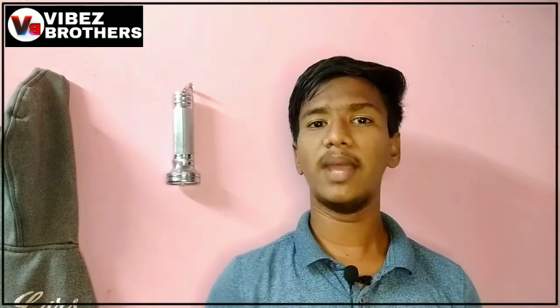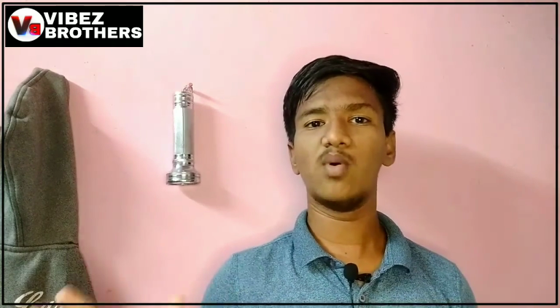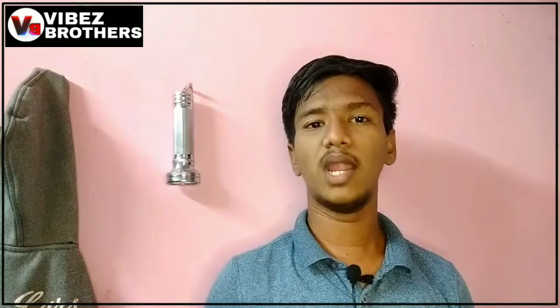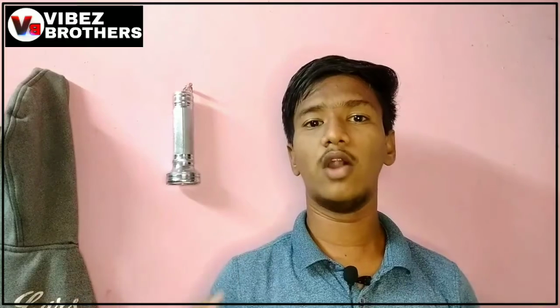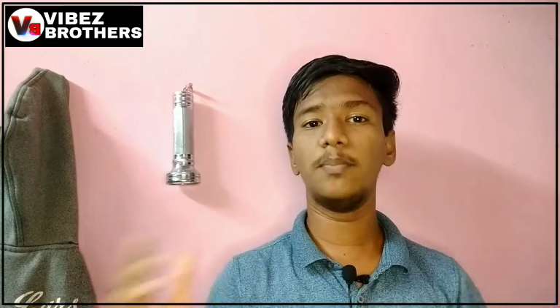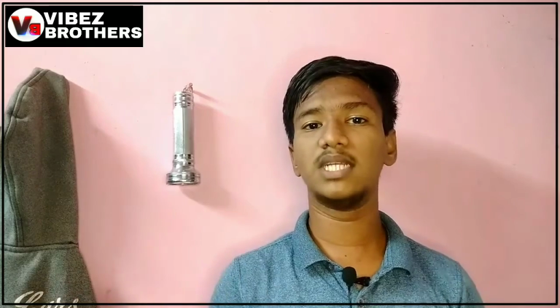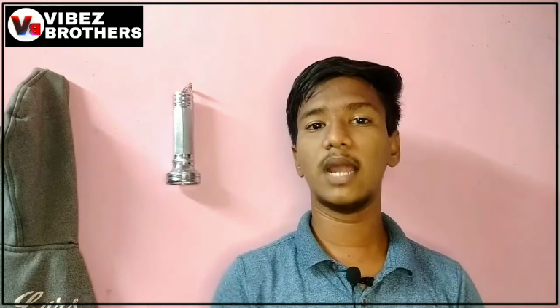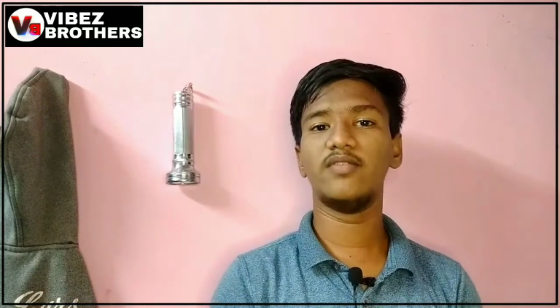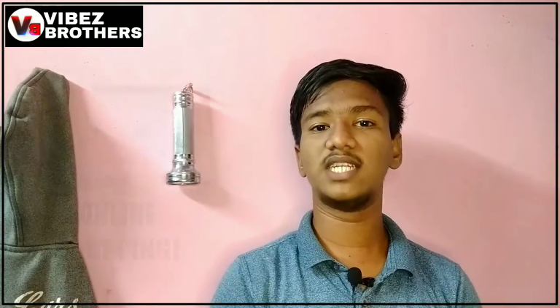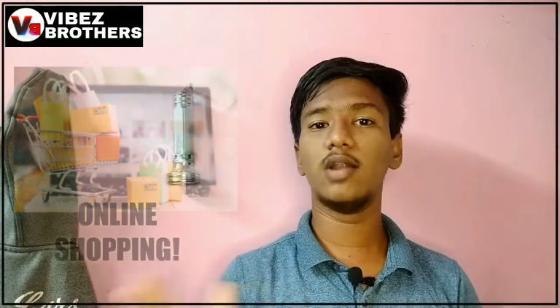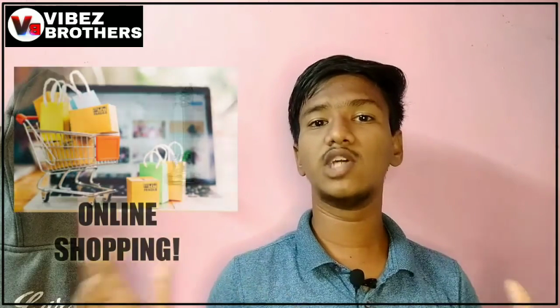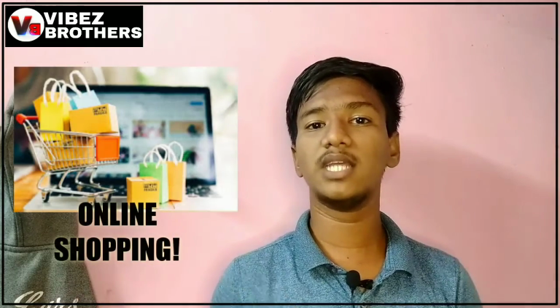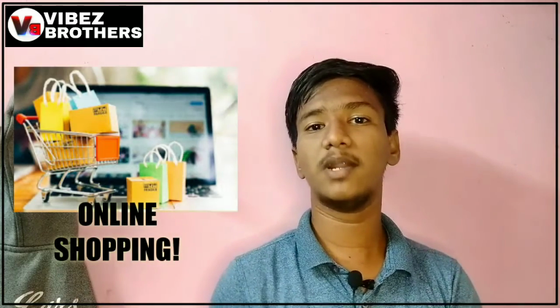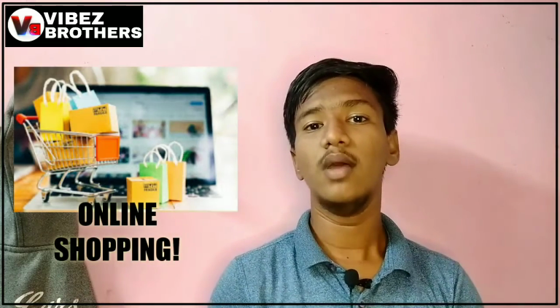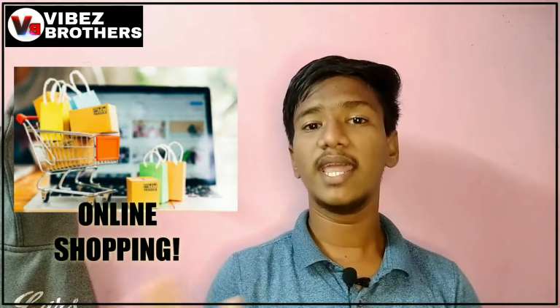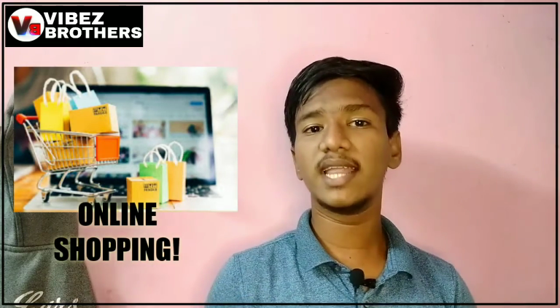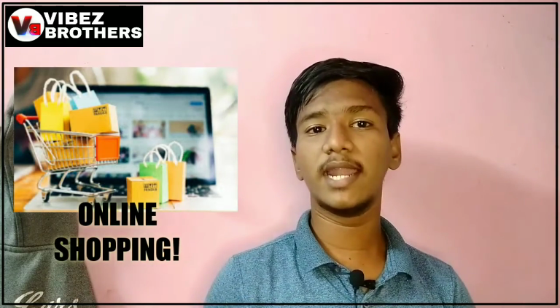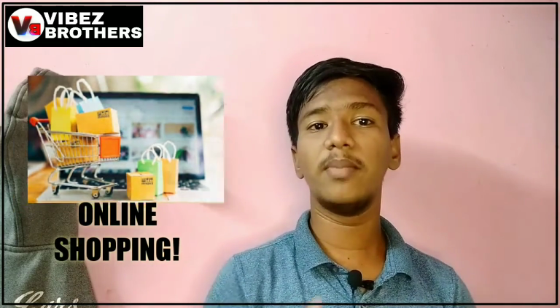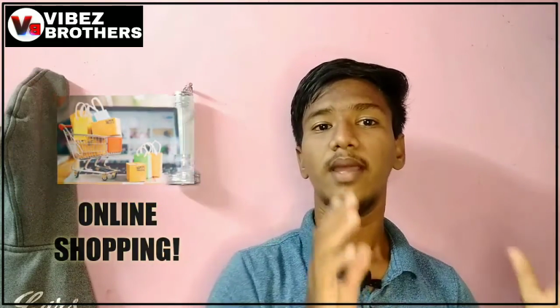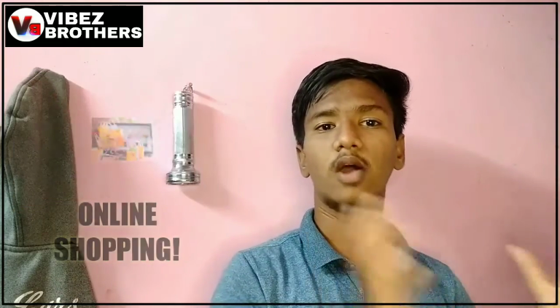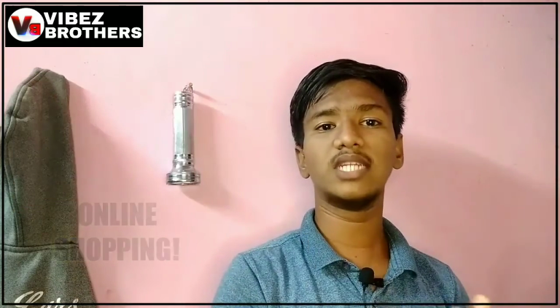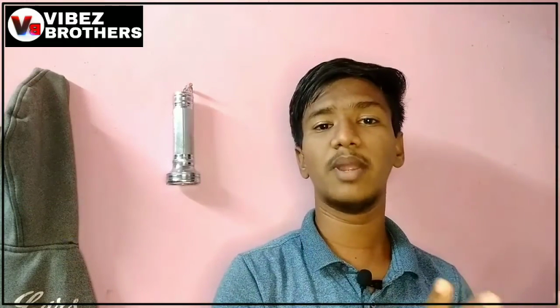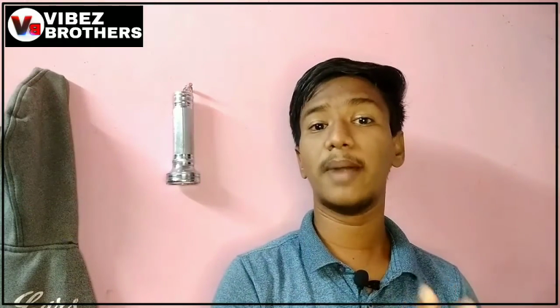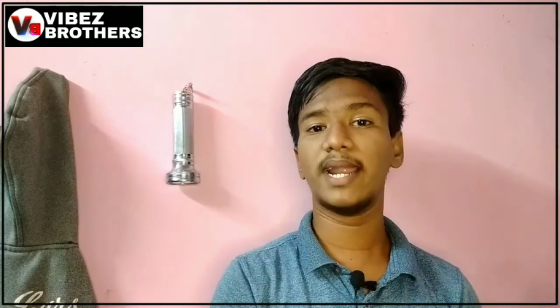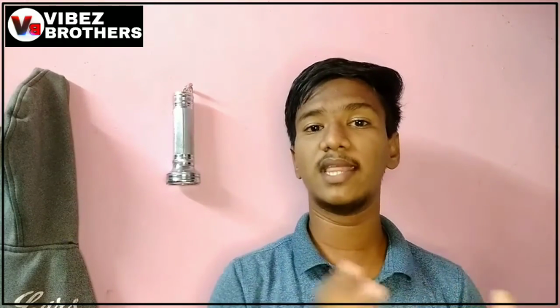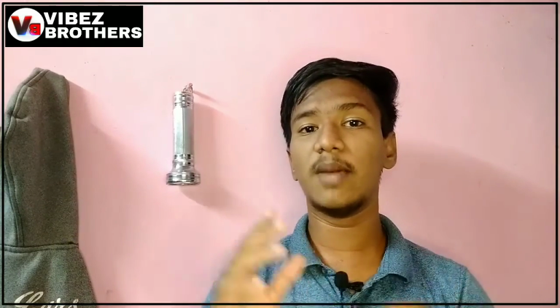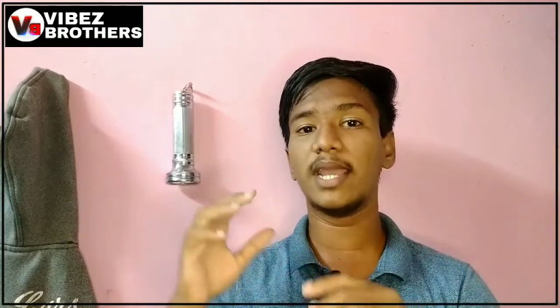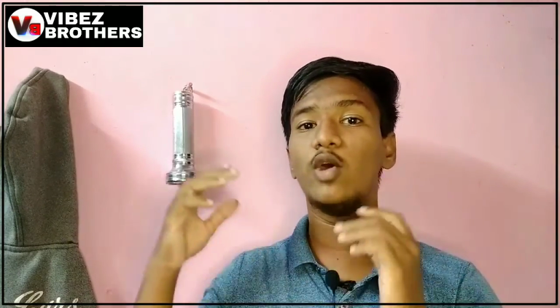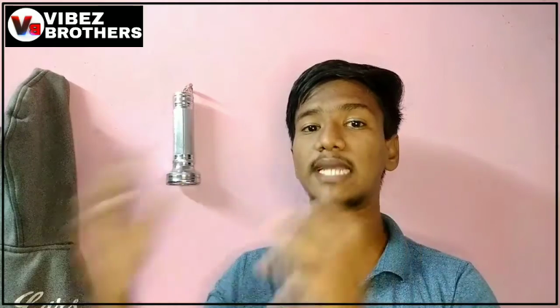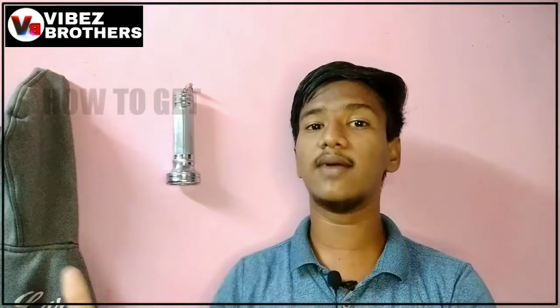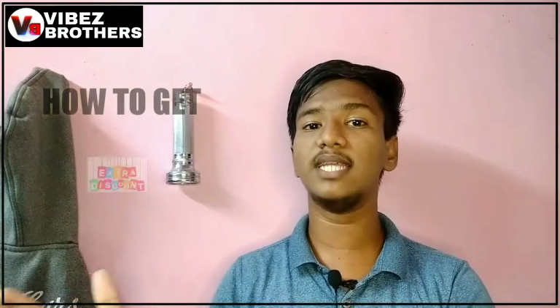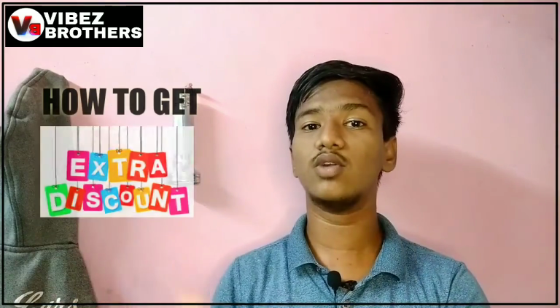We are doing online purchases. We are doing this extra discount on our online shopping.